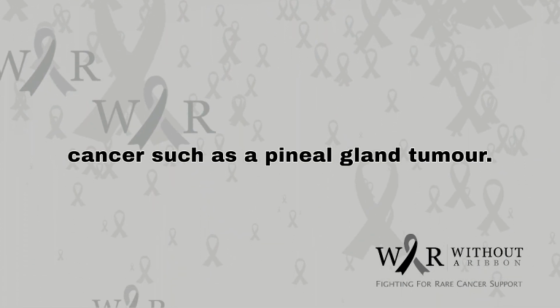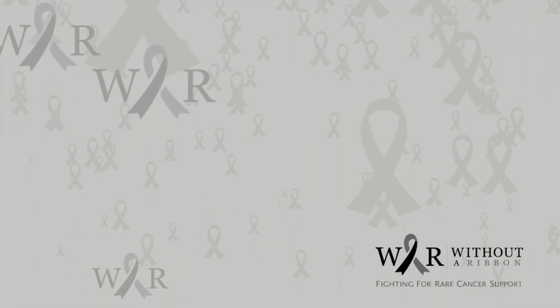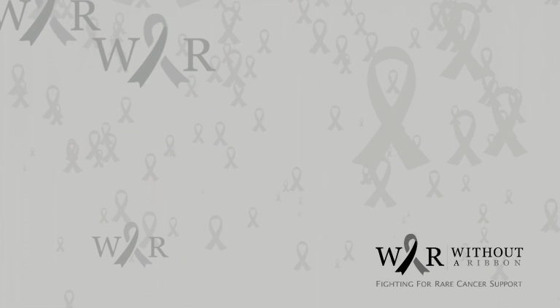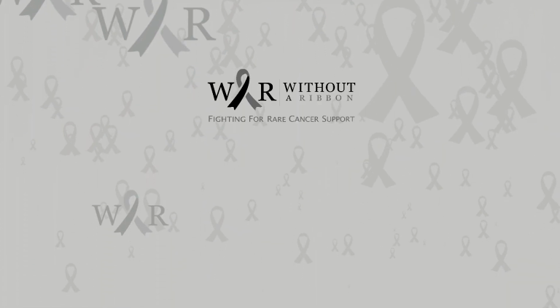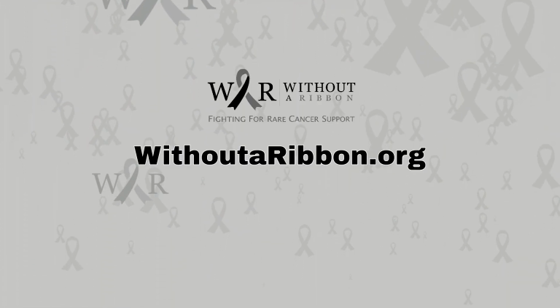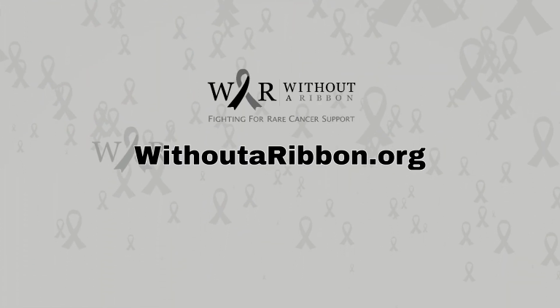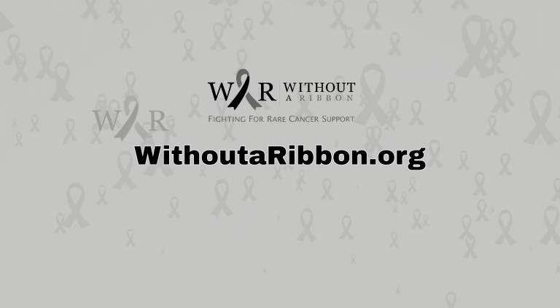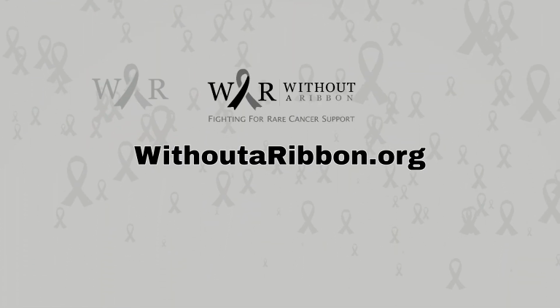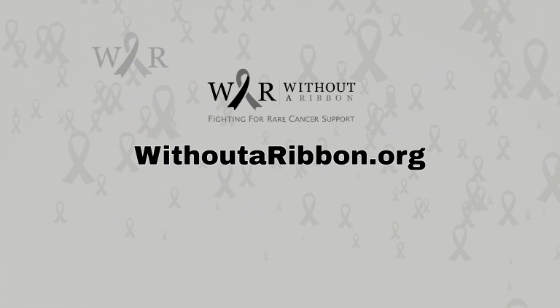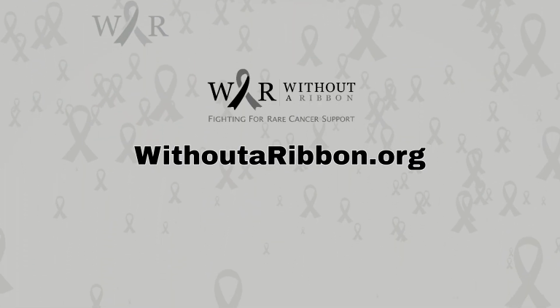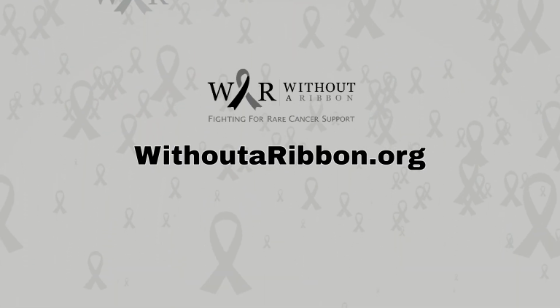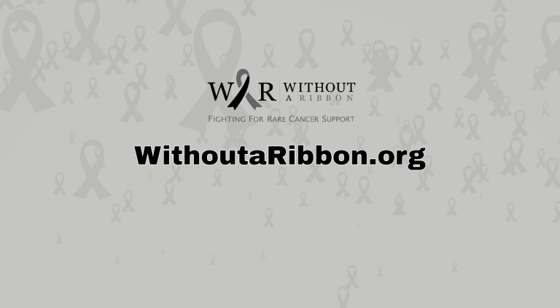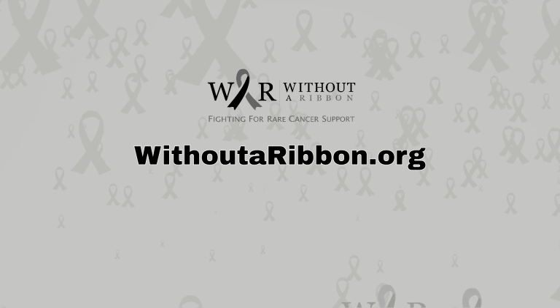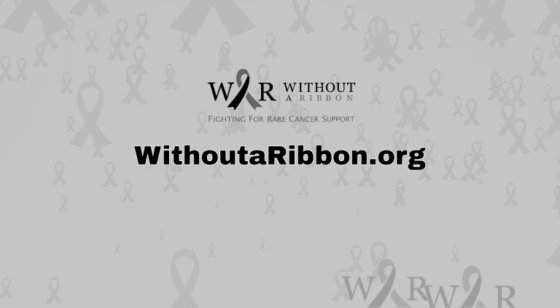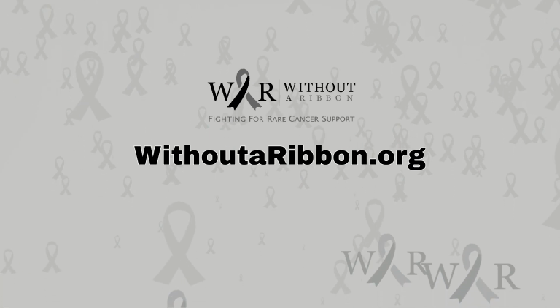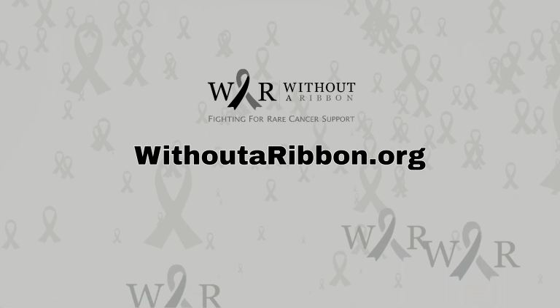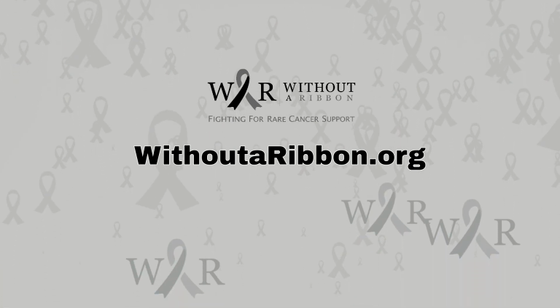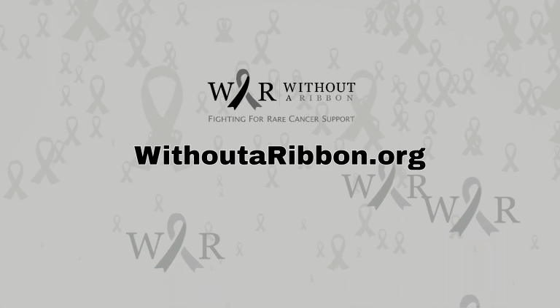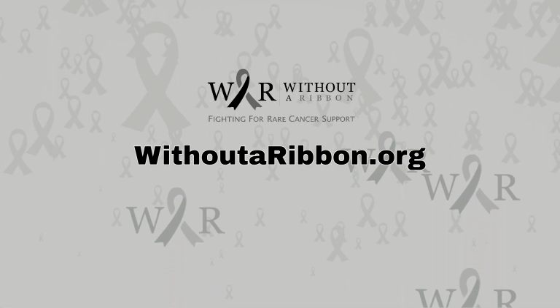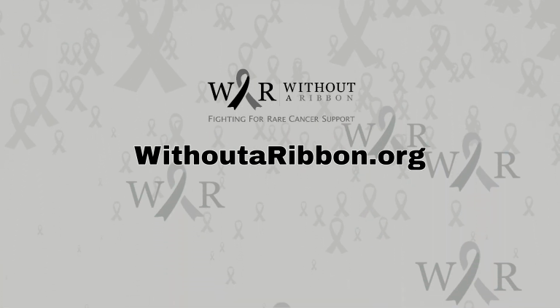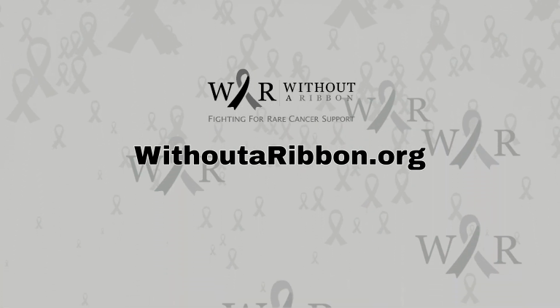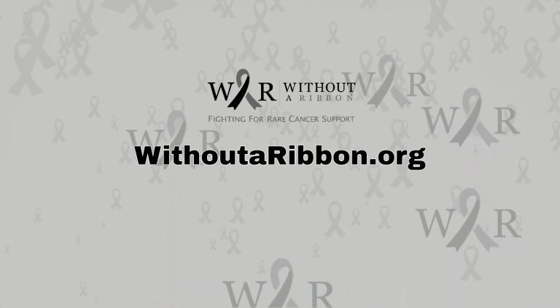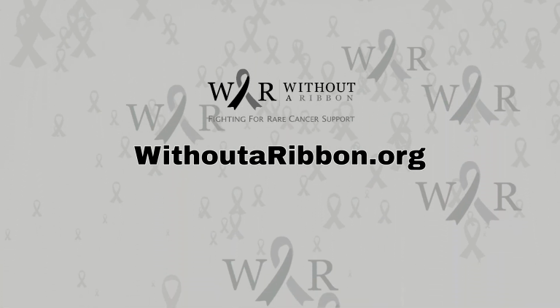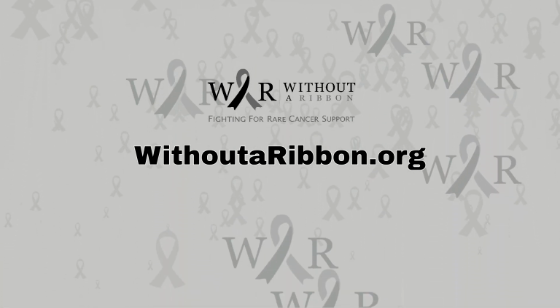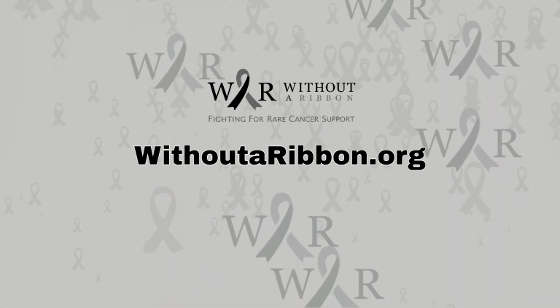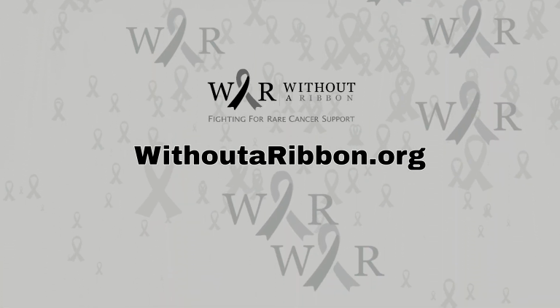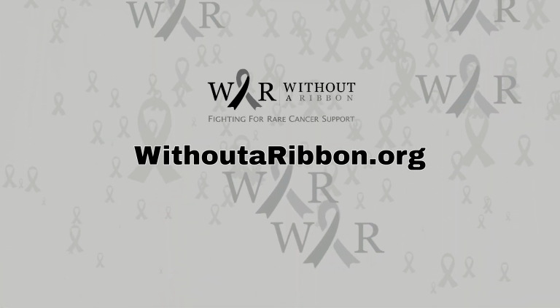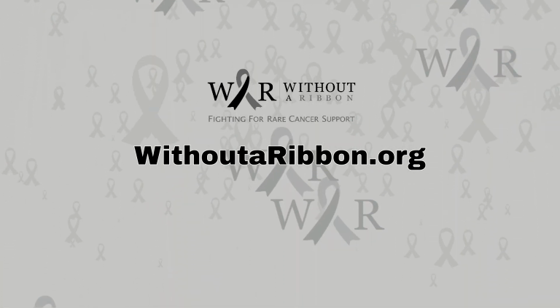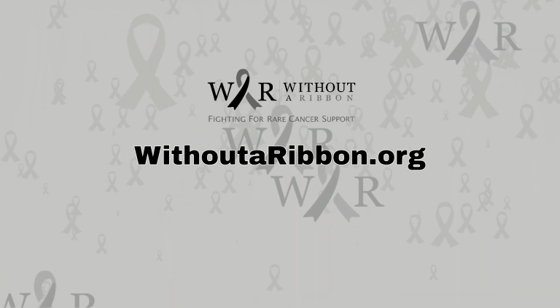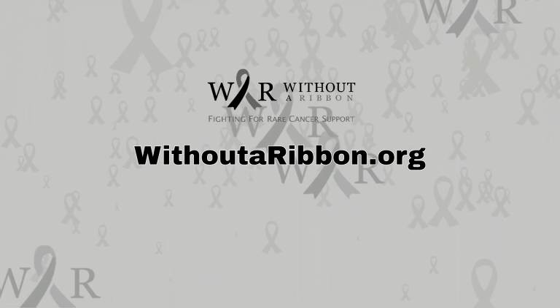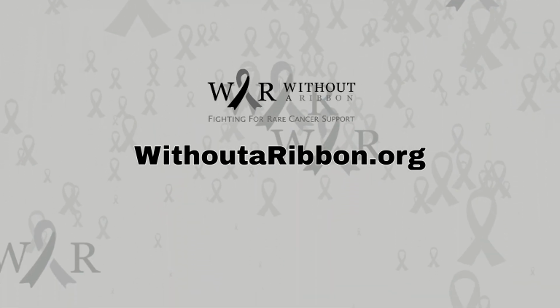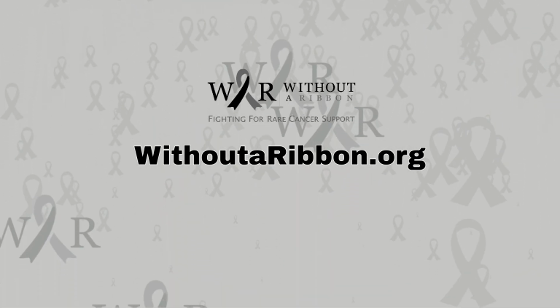If you would like to know more about this cancer, please visit our website withoutaribbon.org.